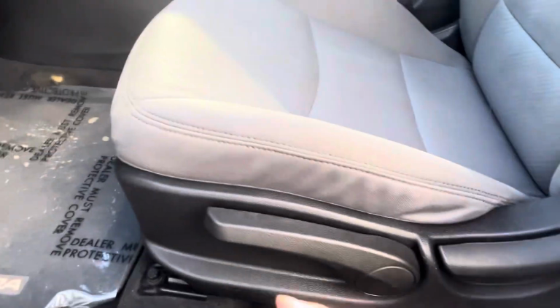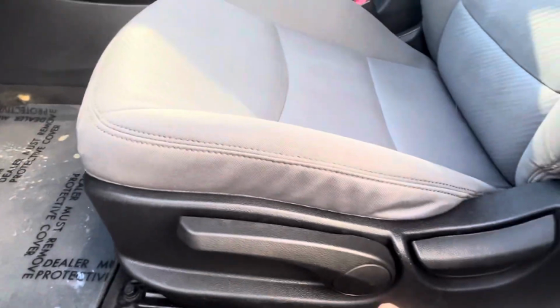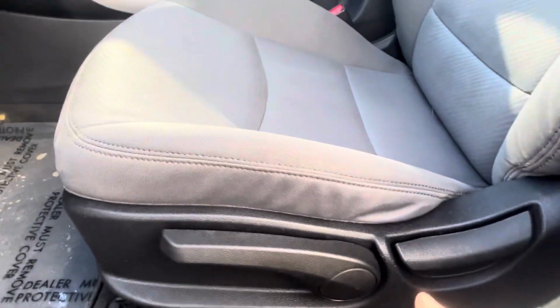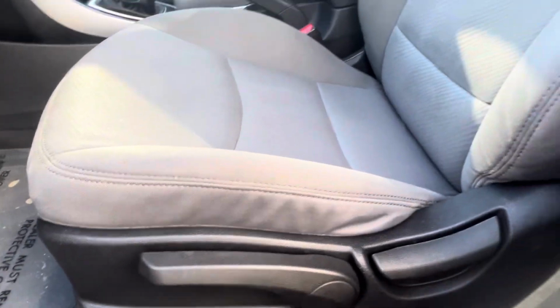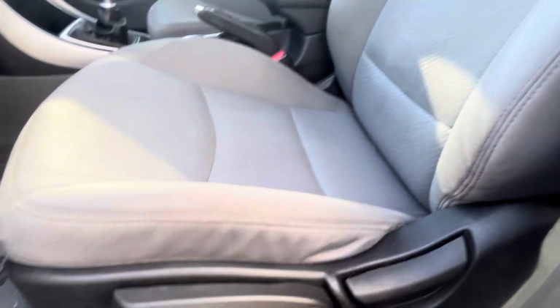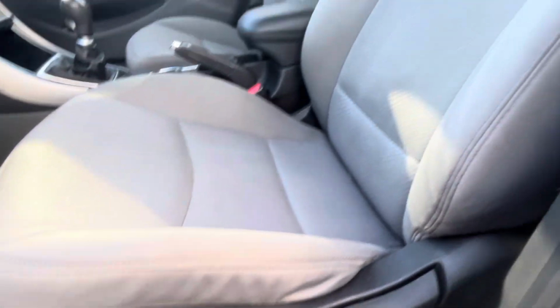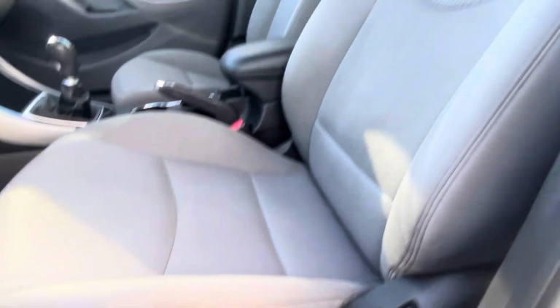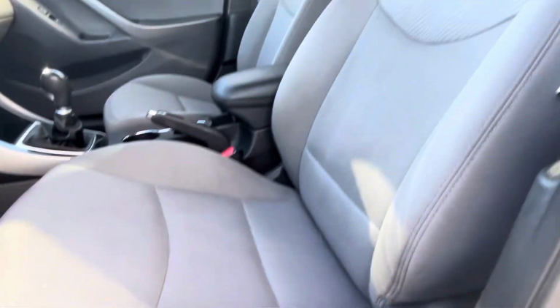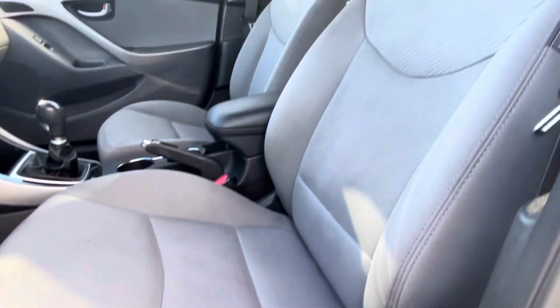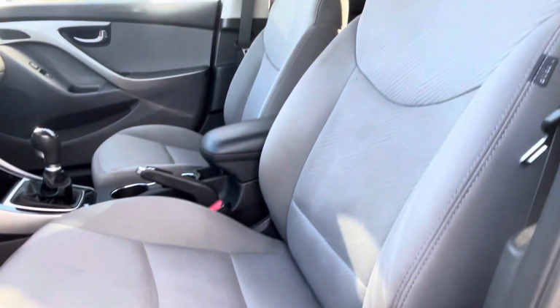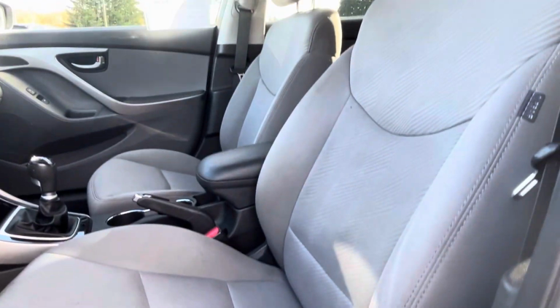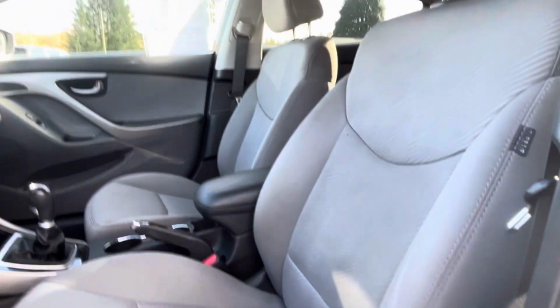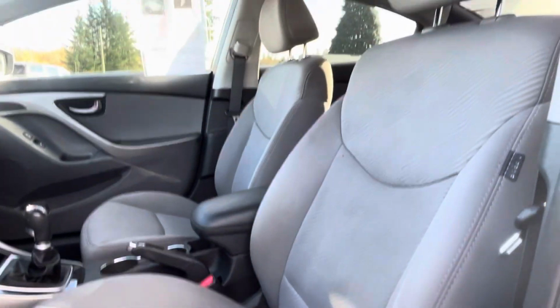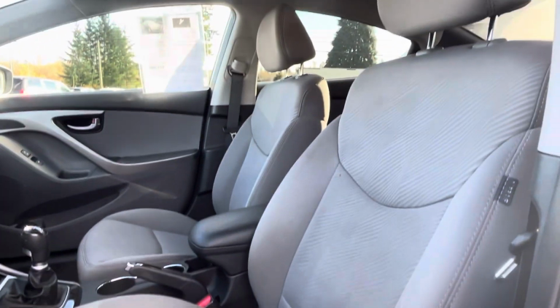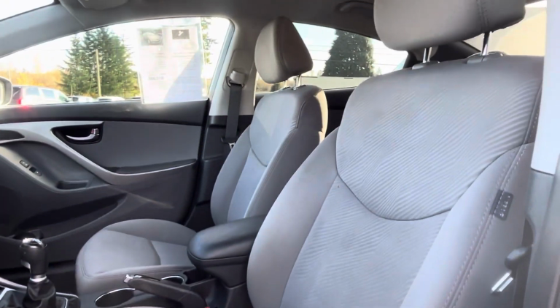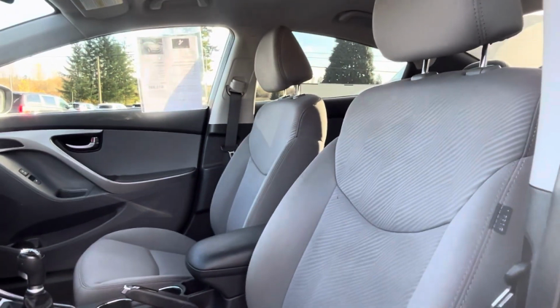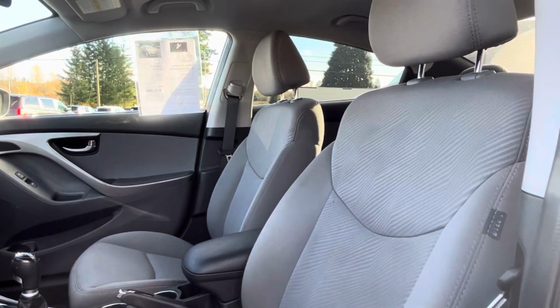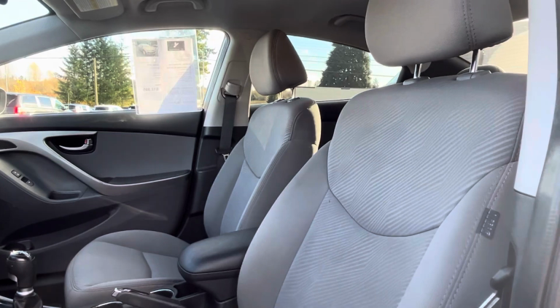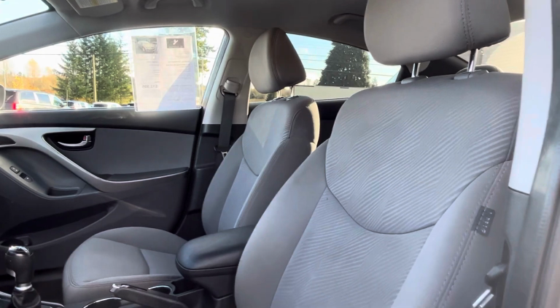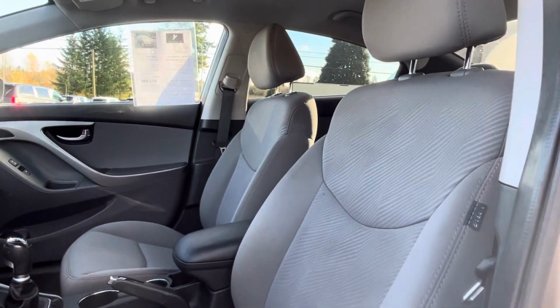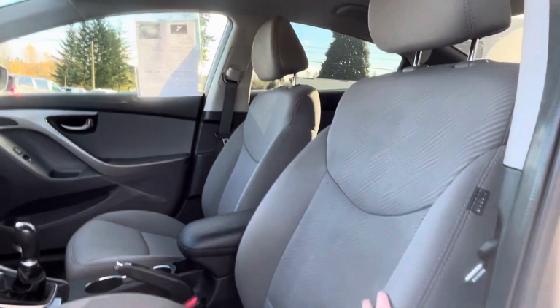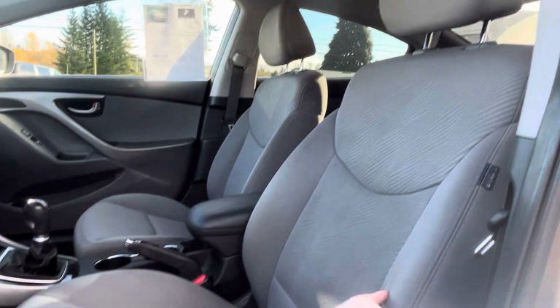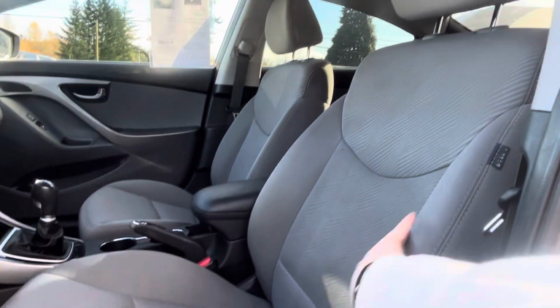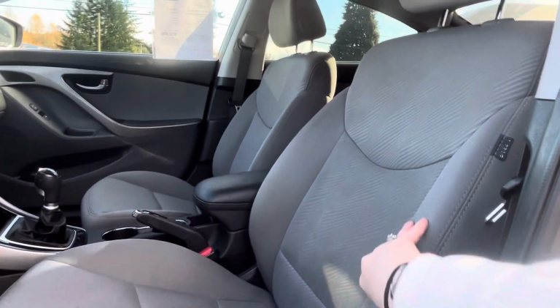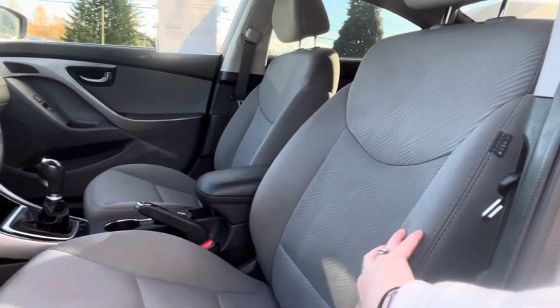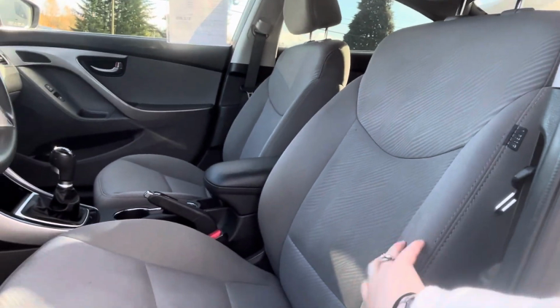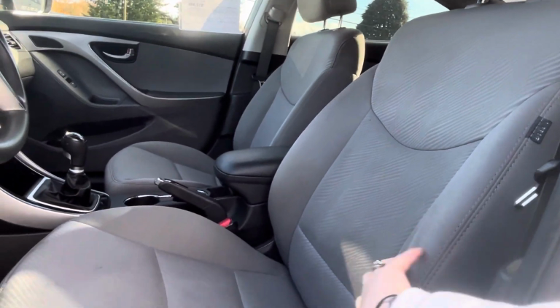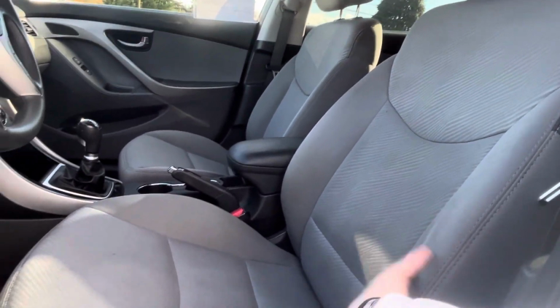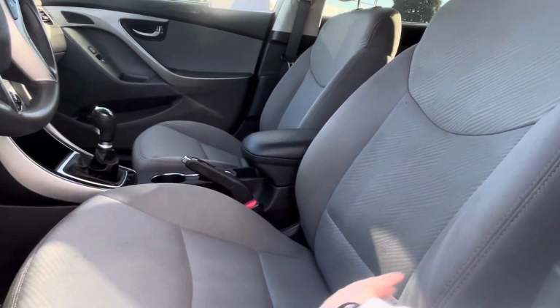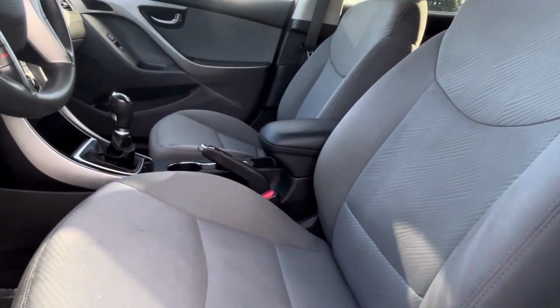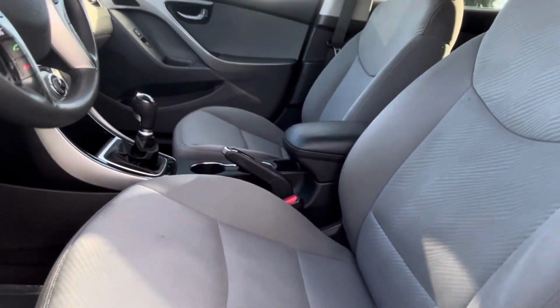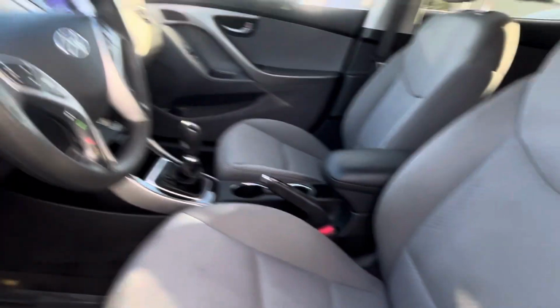You have a manual seat, and then you have lovely cloth — nice, heavy-duty cloth, too. Super easy wipe.